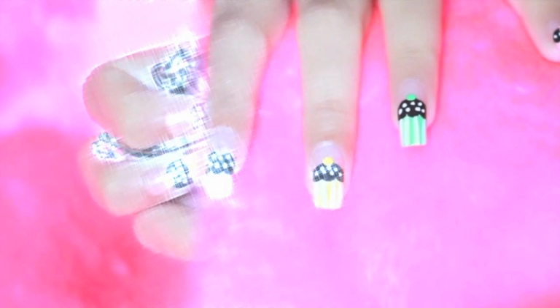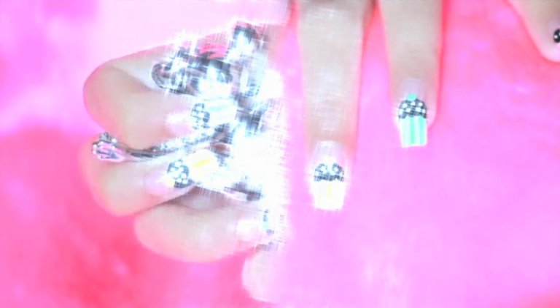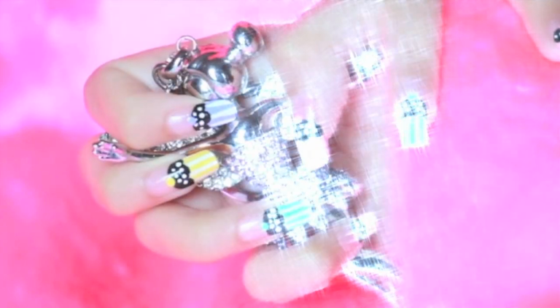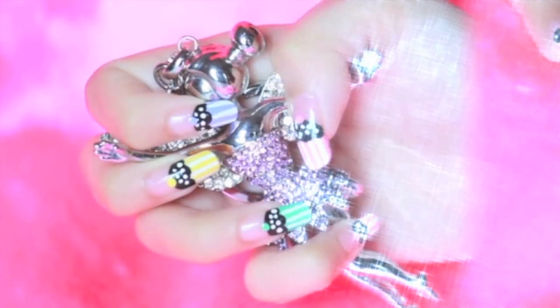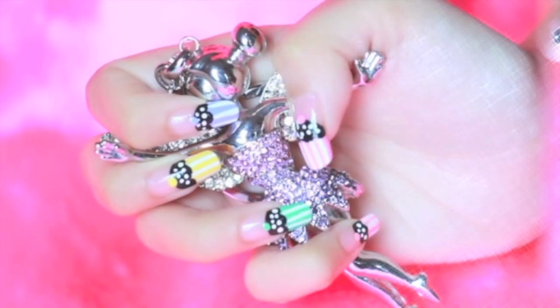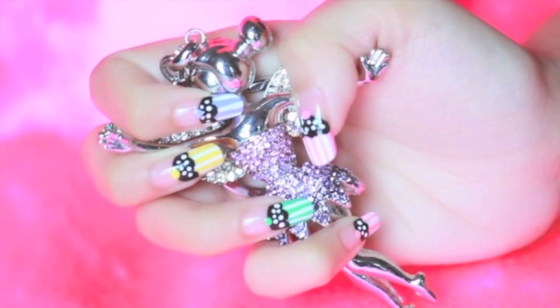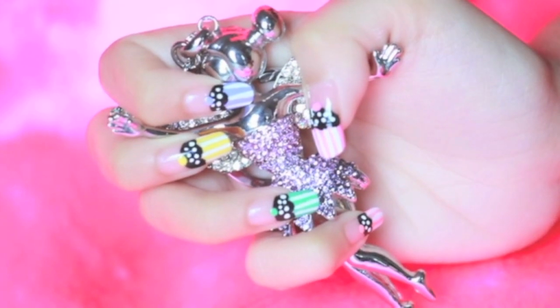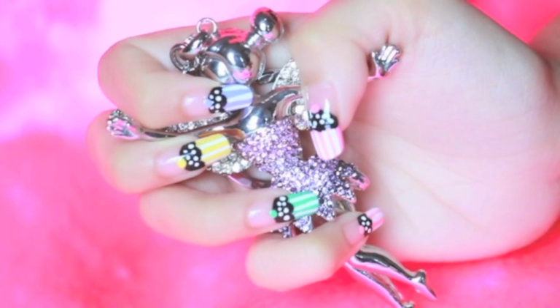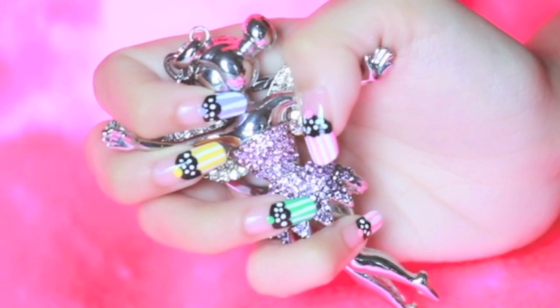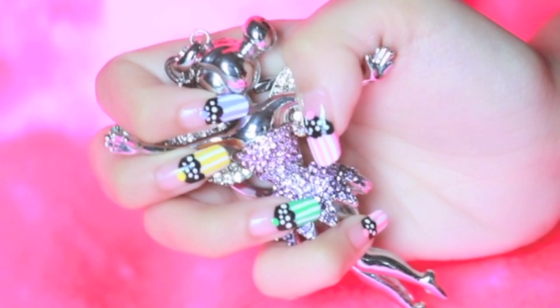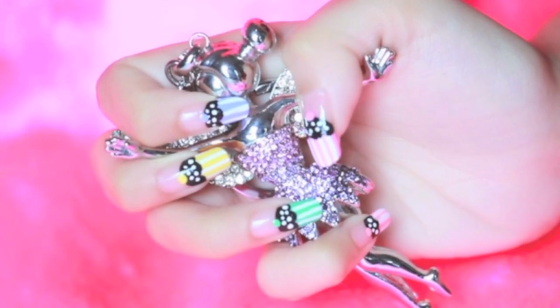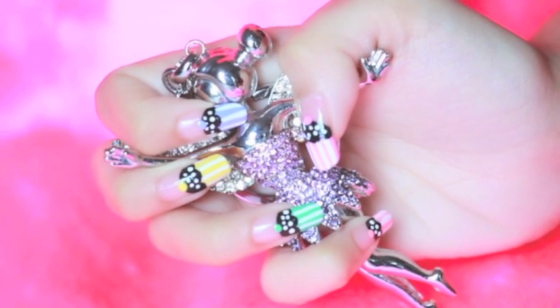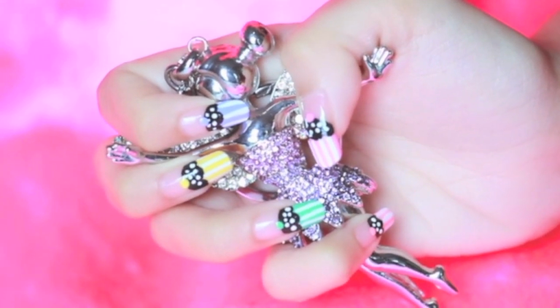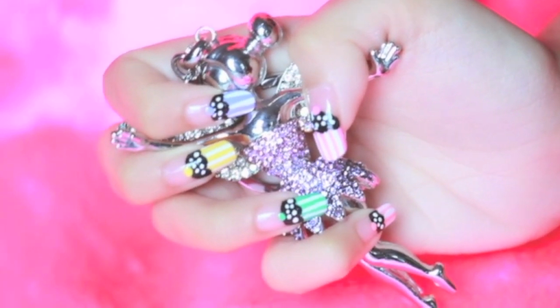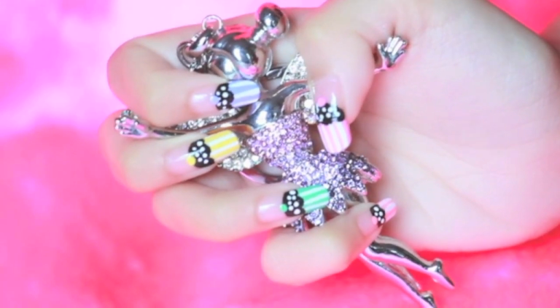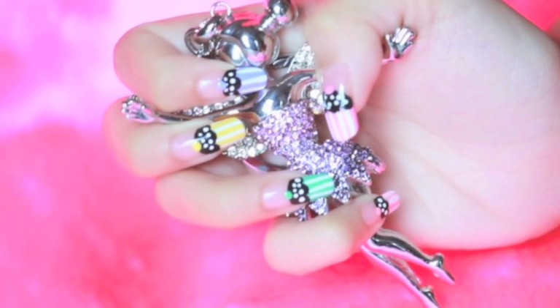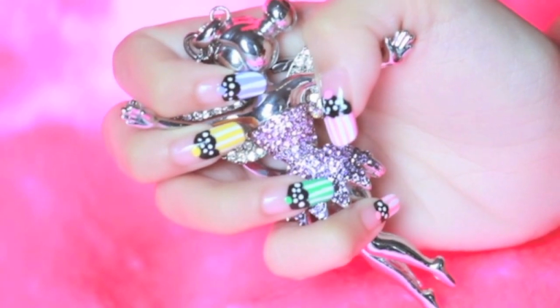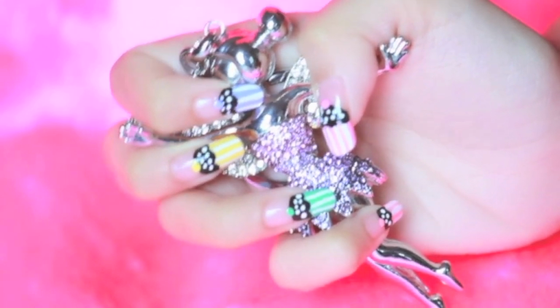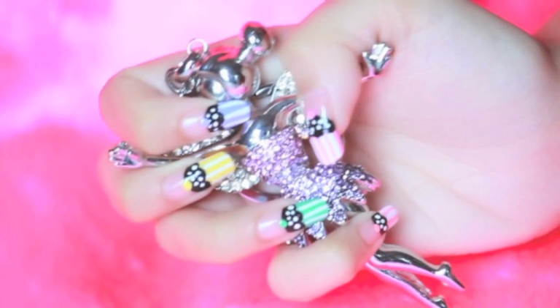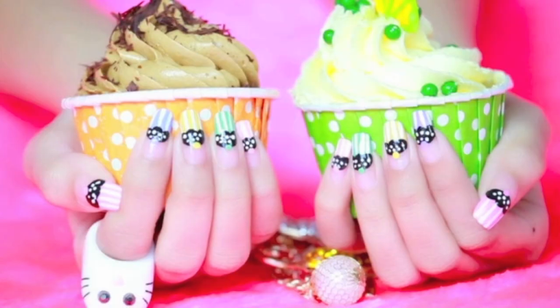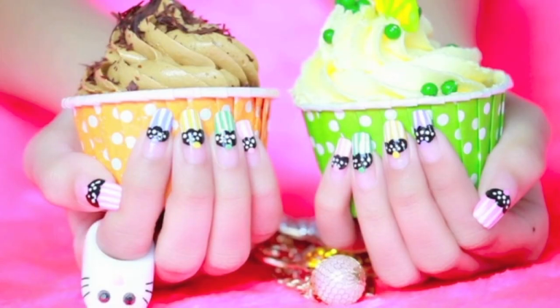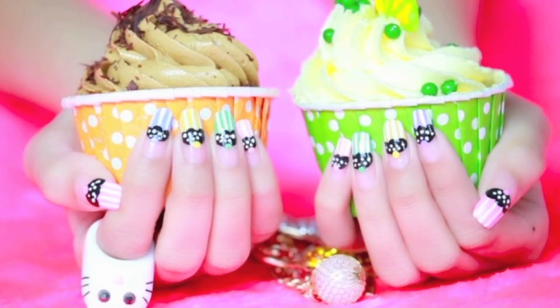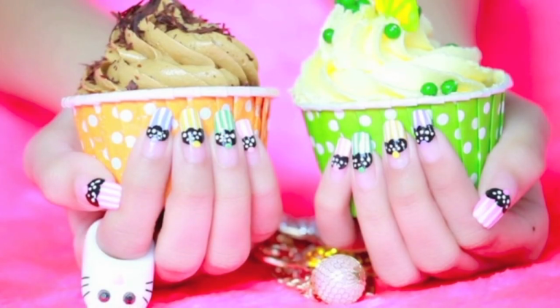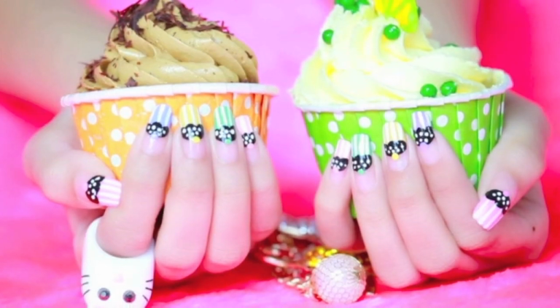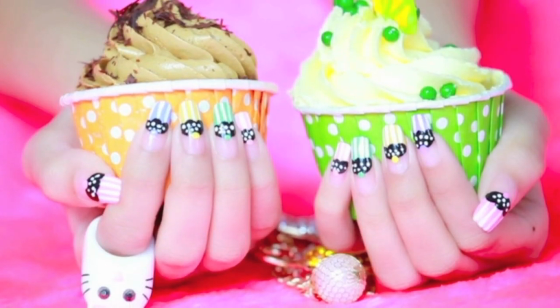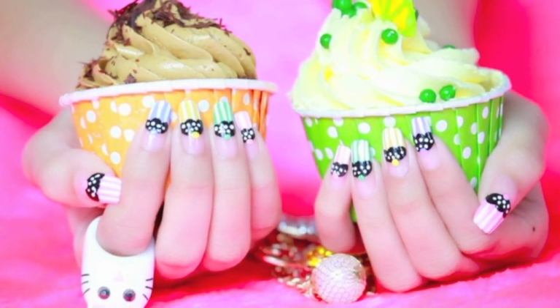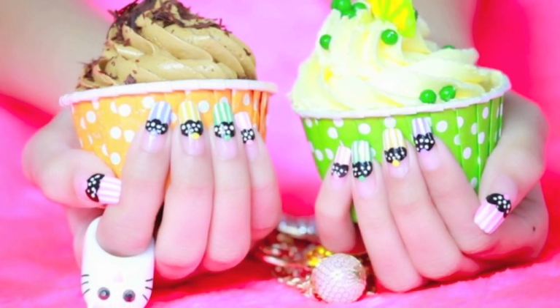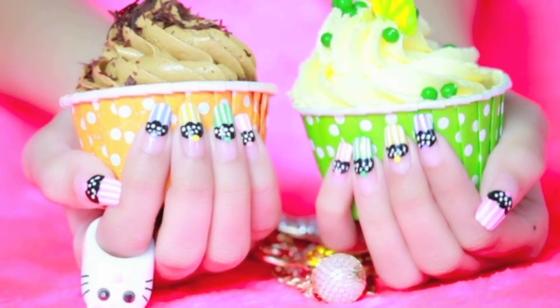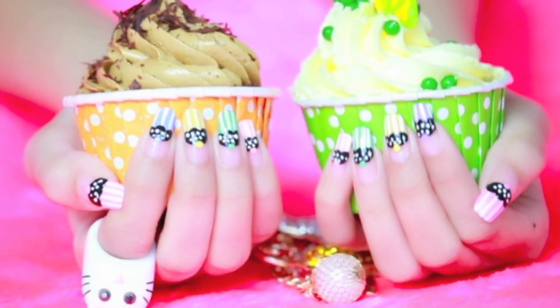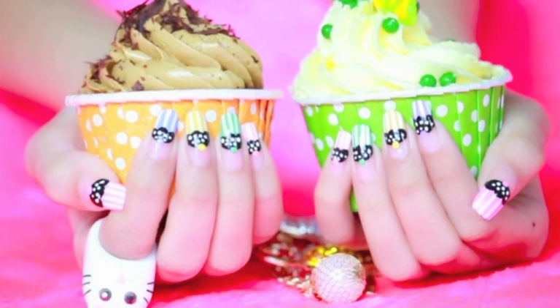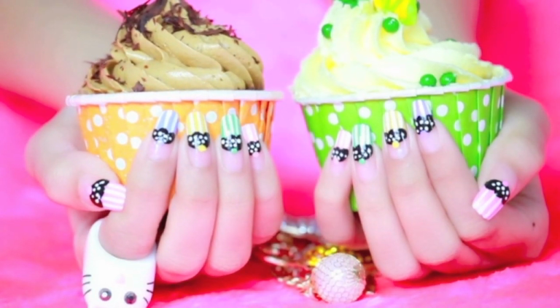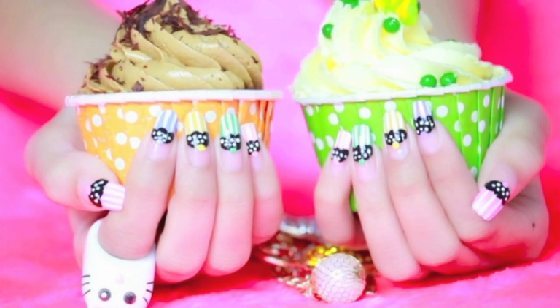Here's the finished cupcake nail art. I hope you guys enjoyed the tutorial. Do rate, comment and subscribe.